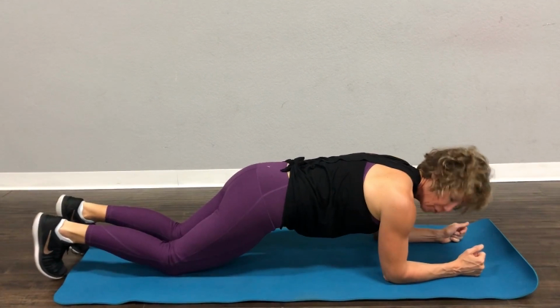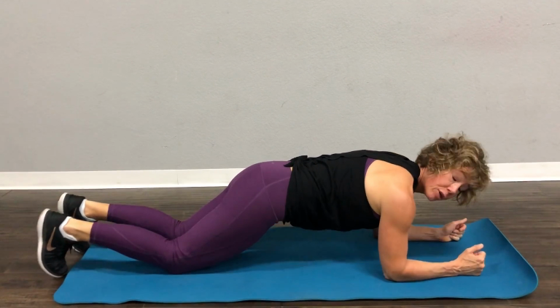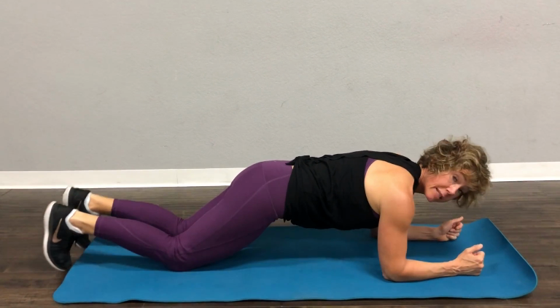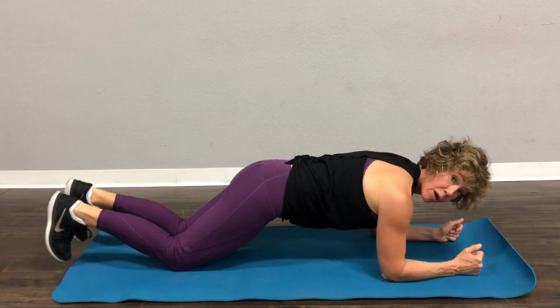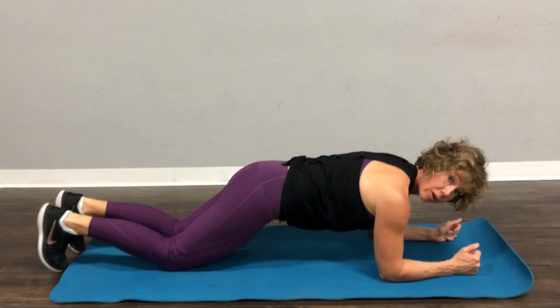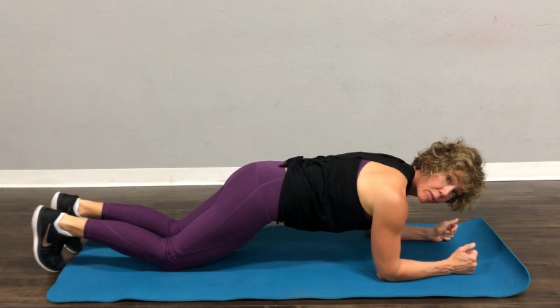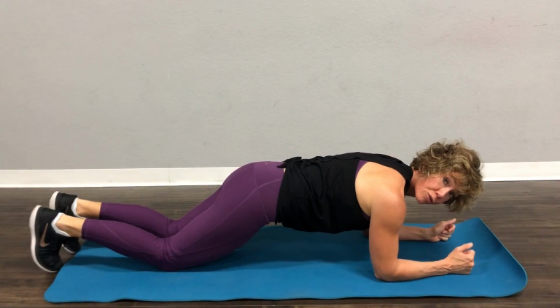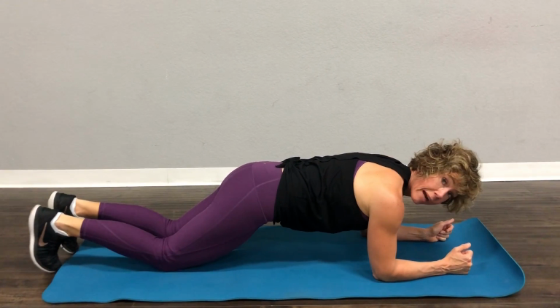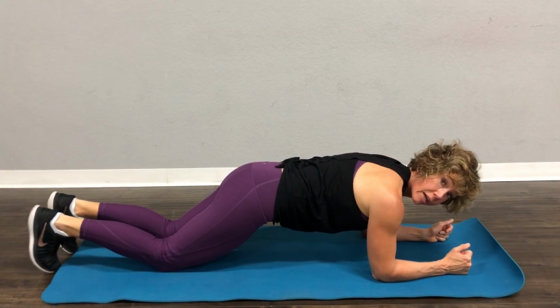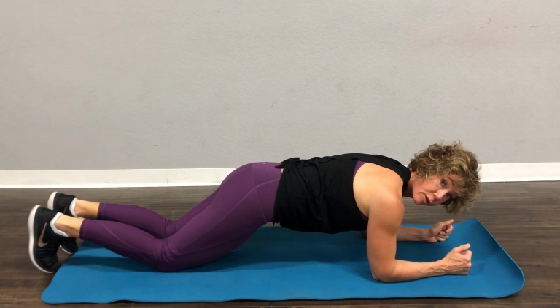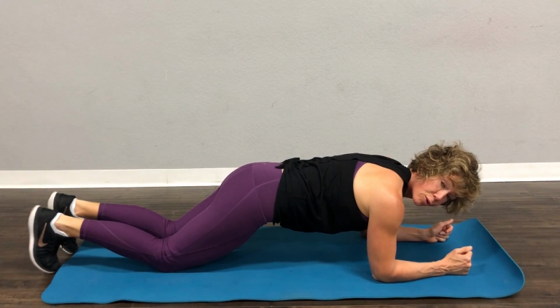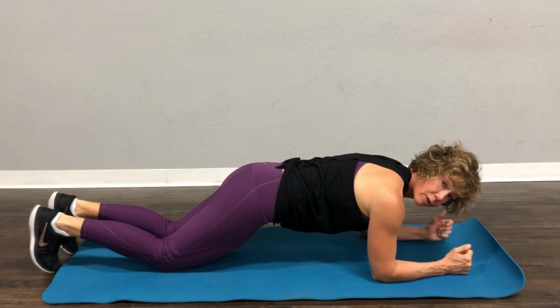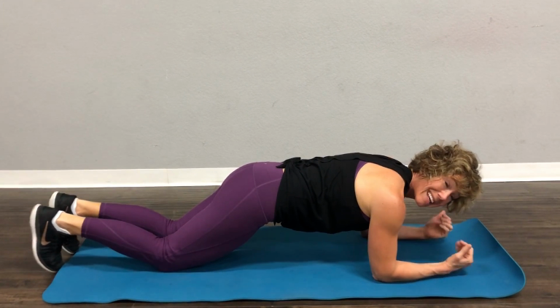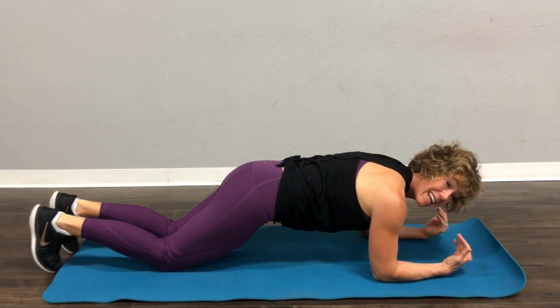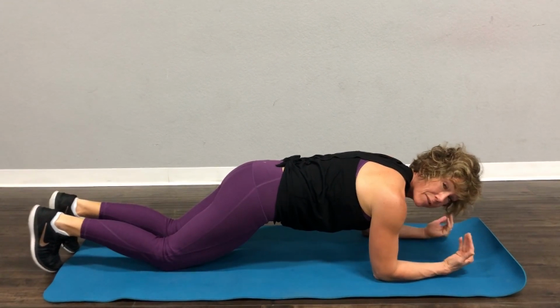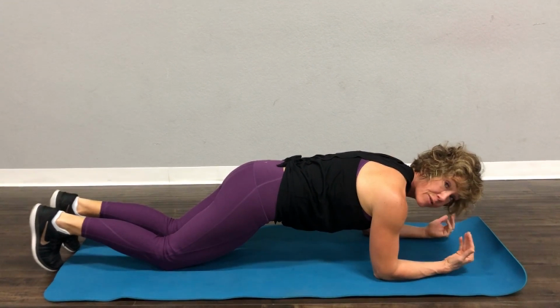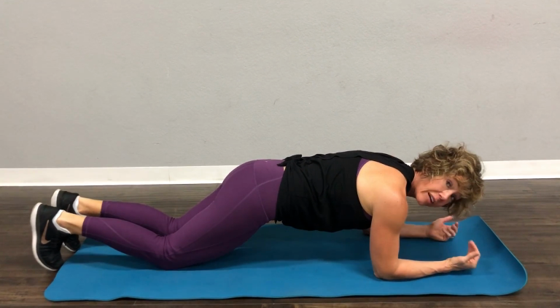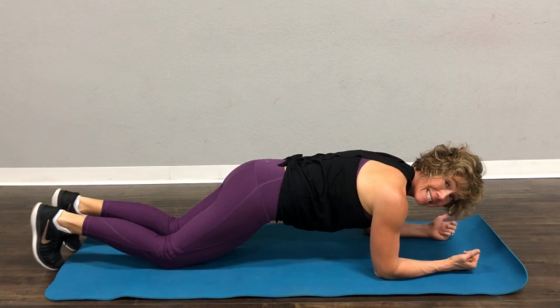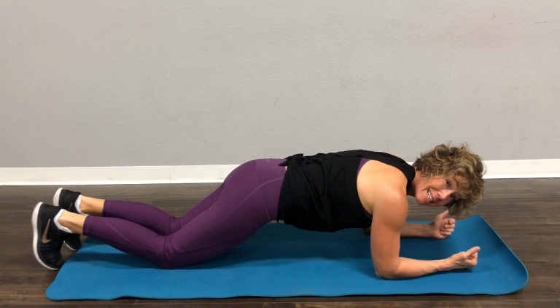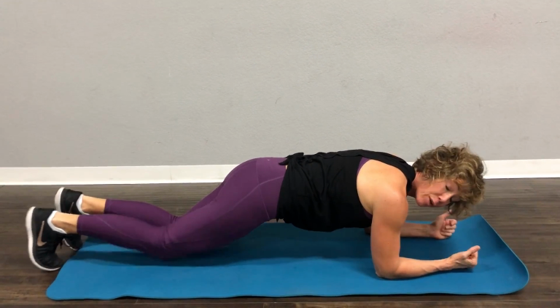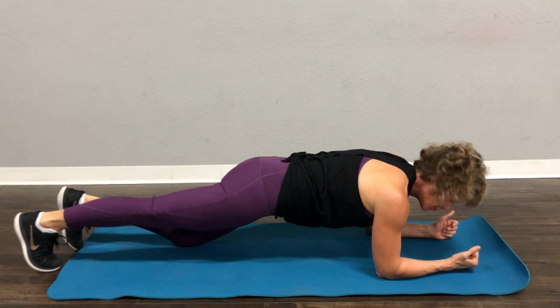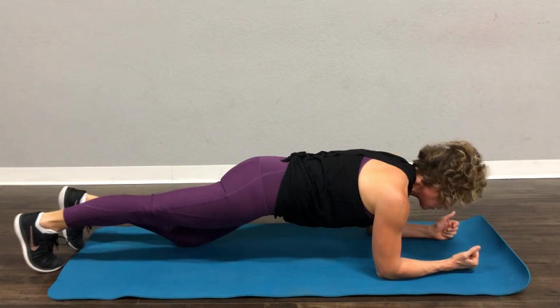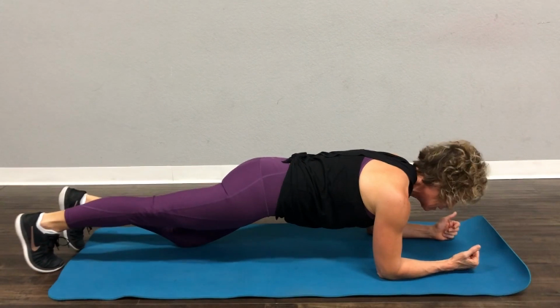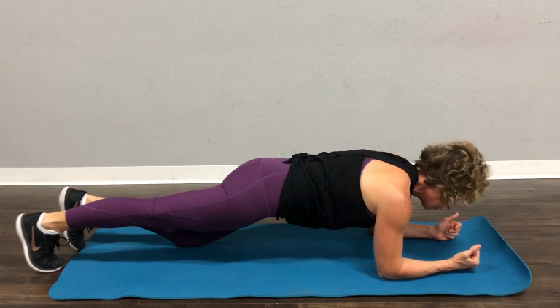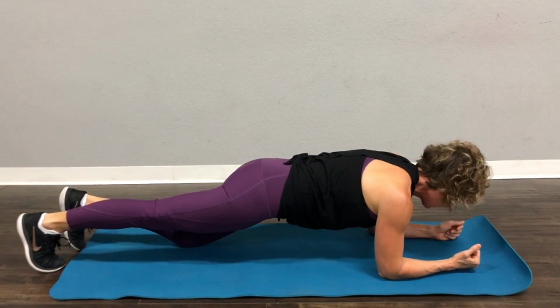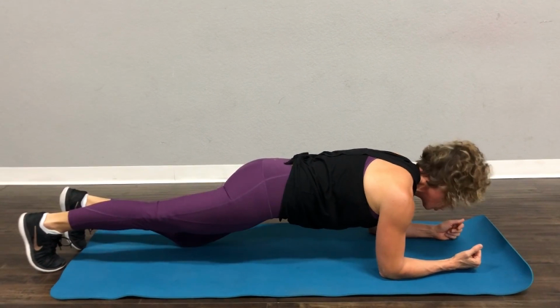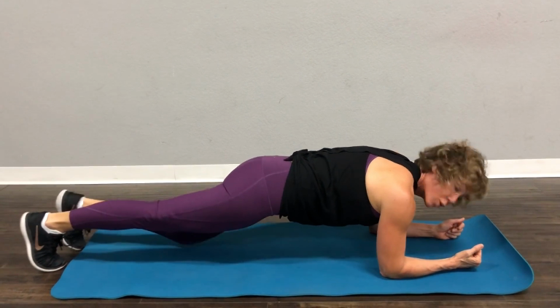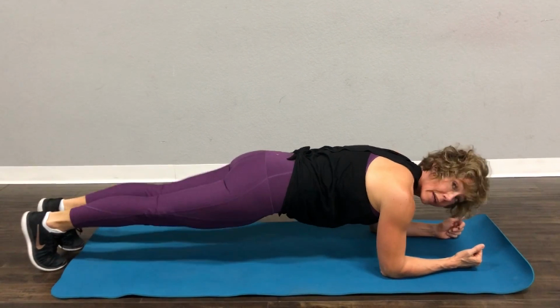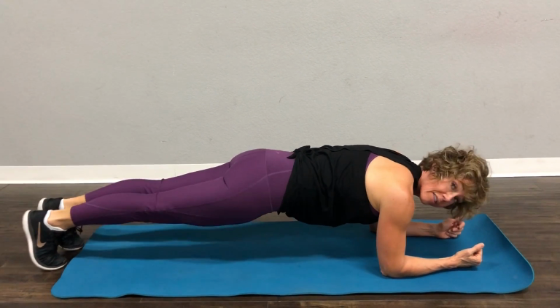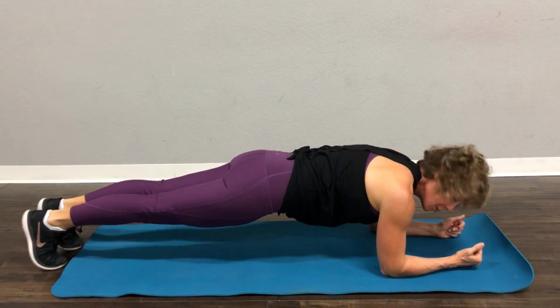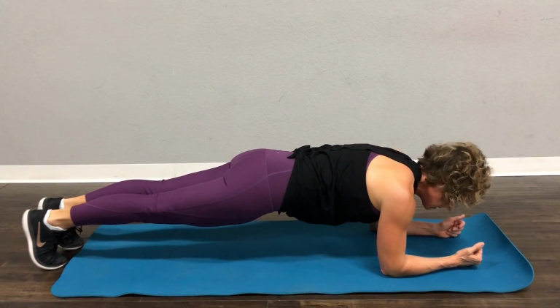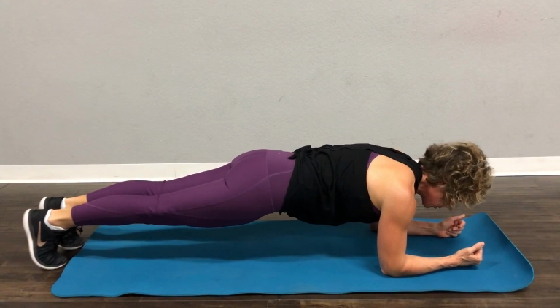Now when you're doing this, I want your elbows right under your shoulders. If this is very easy, you can lift one knee up, or you can lift both knees up.